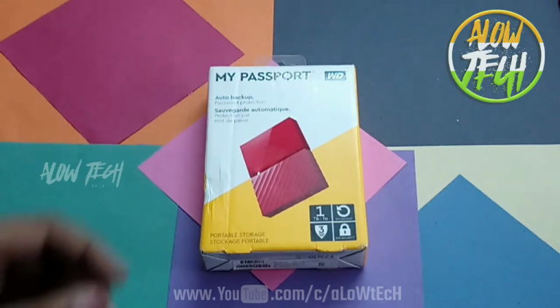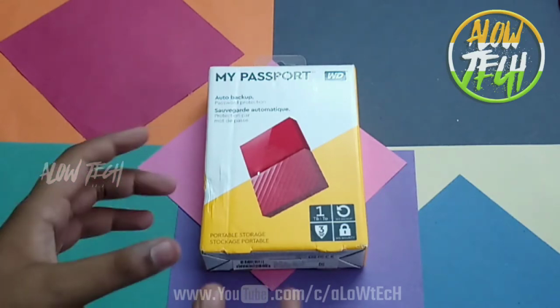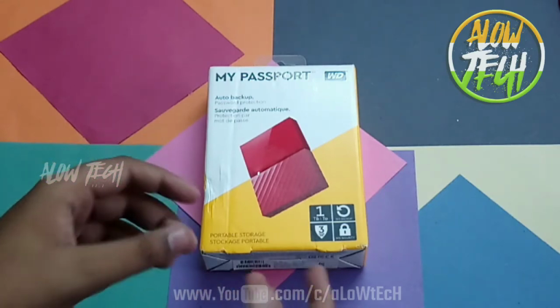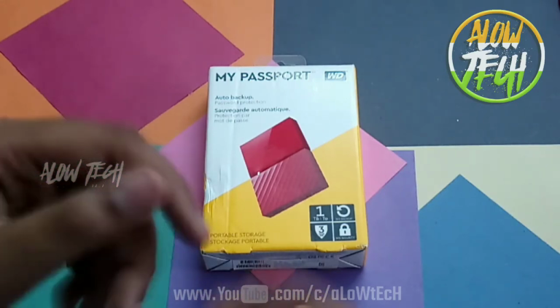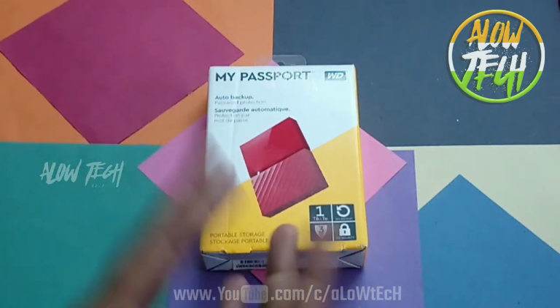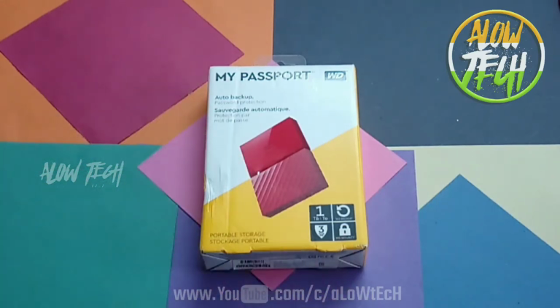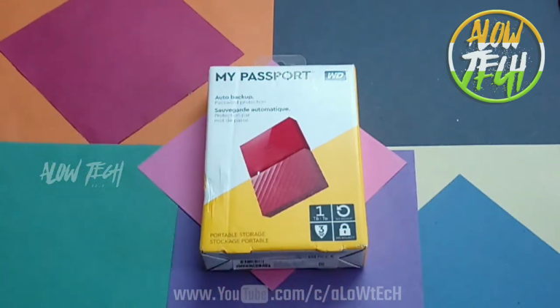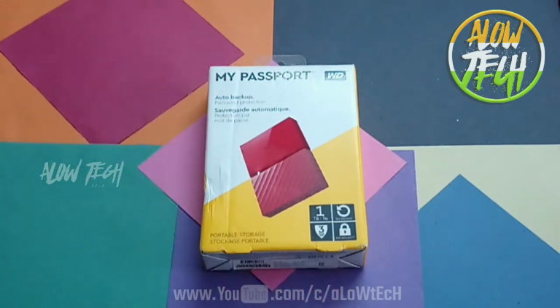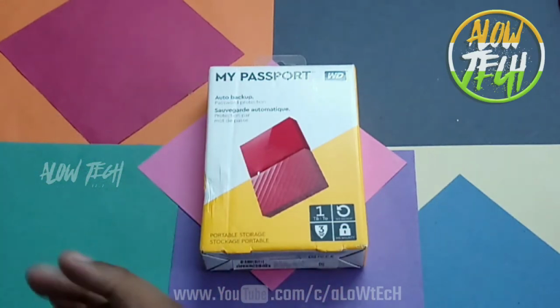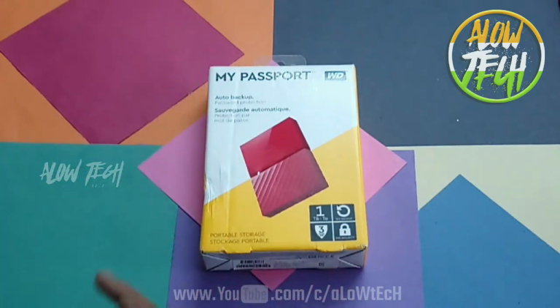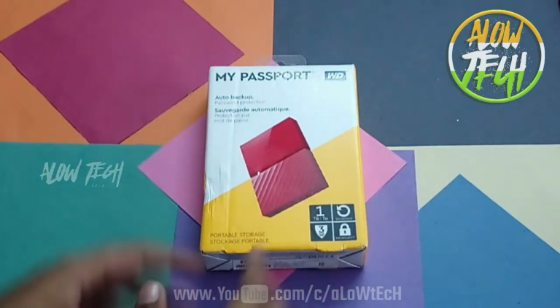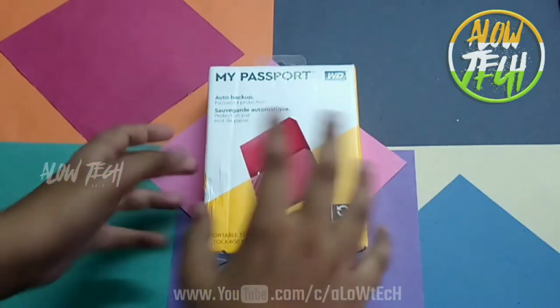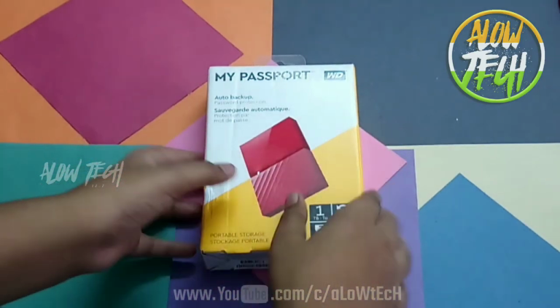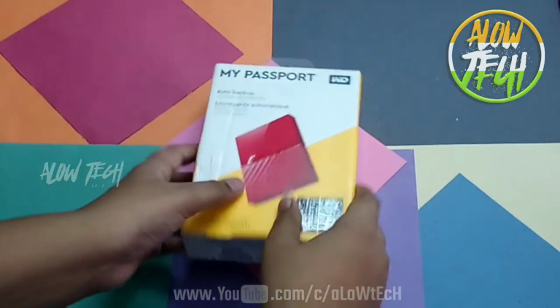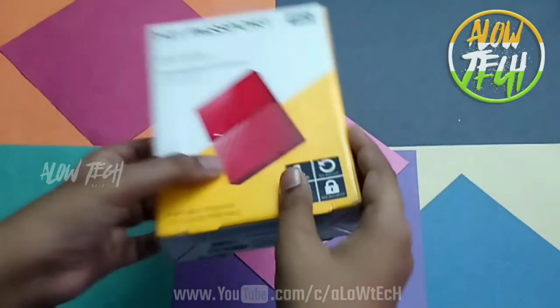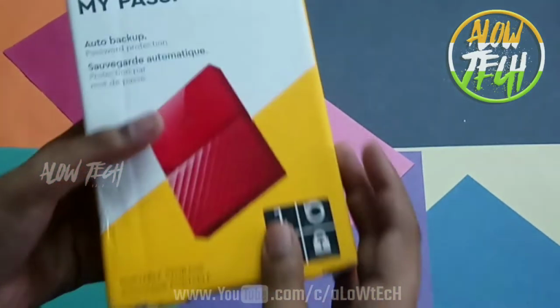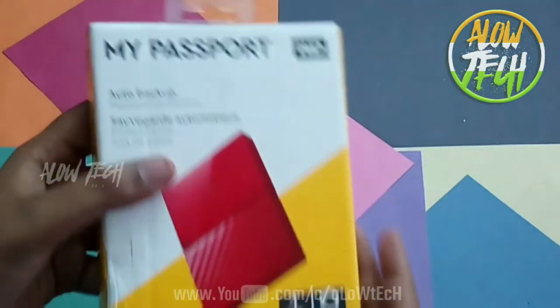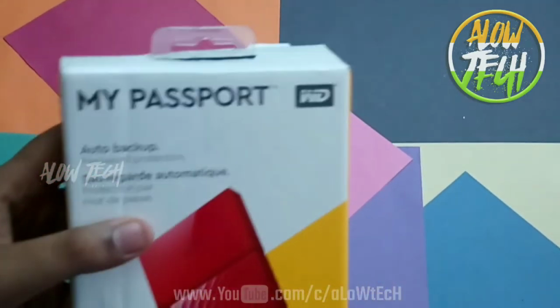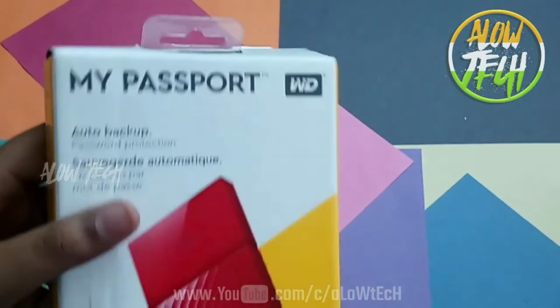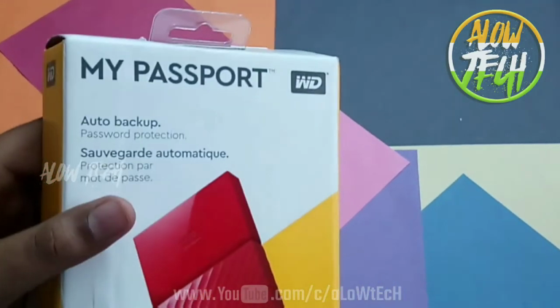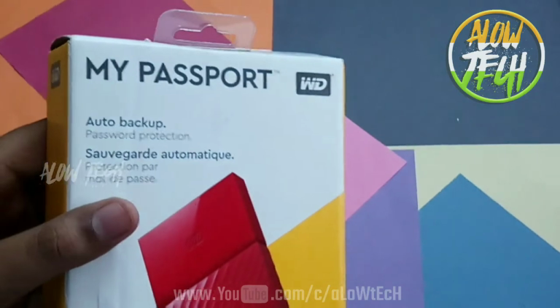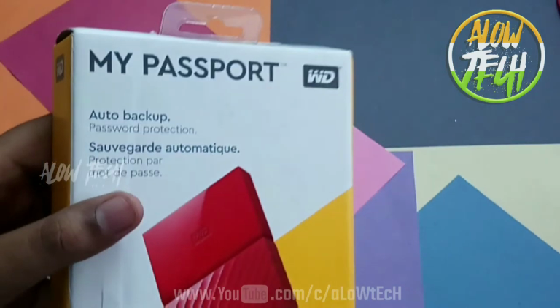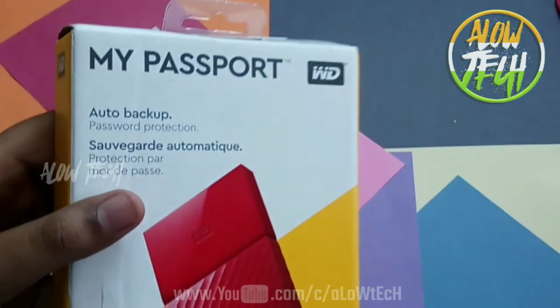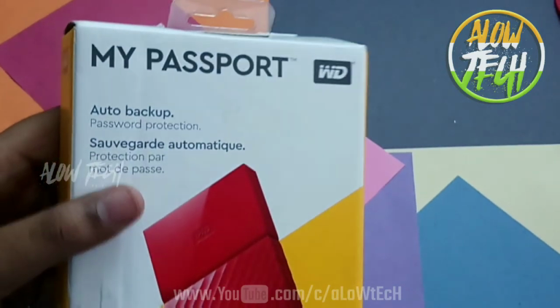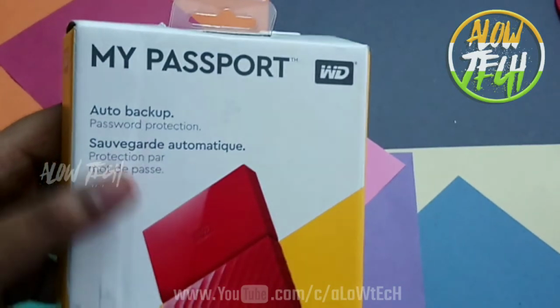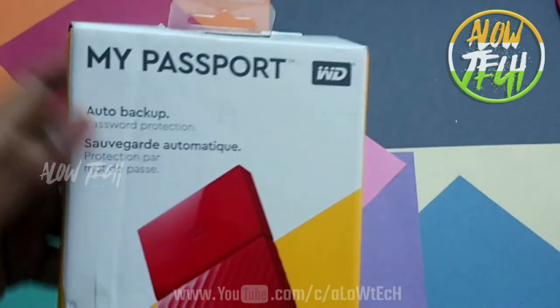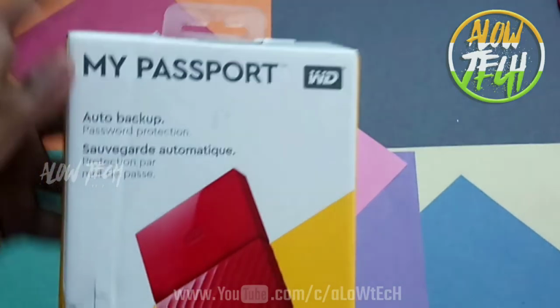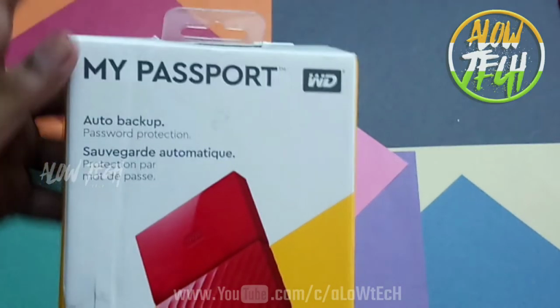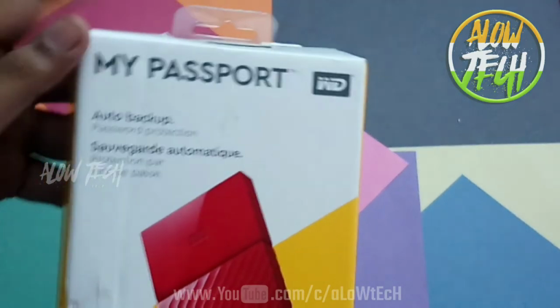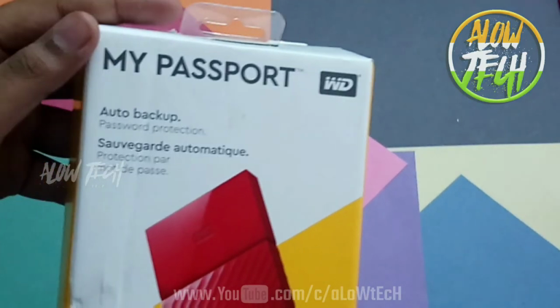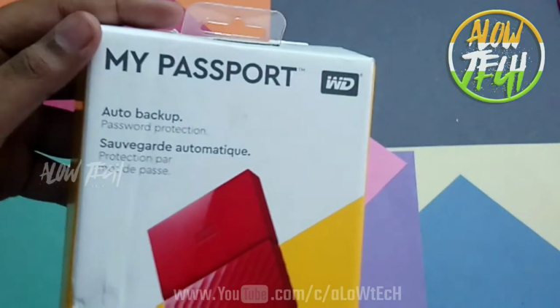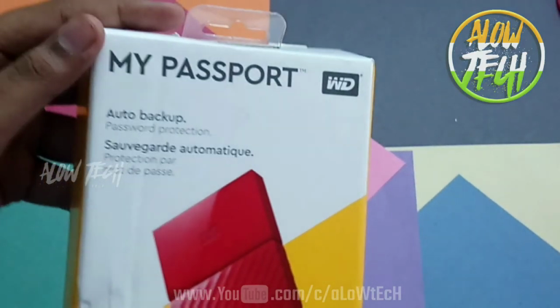Hello guys, welcome to Allotech. Welcome to my Western Digital My Passport hard disk order review and unboxing.